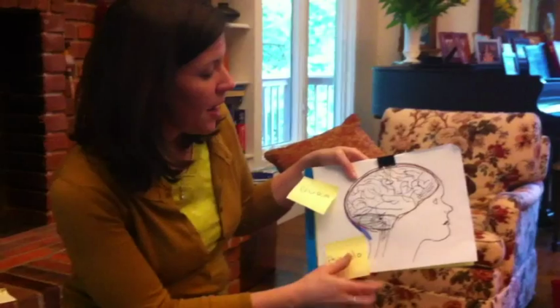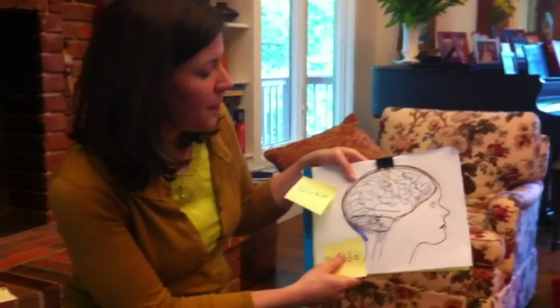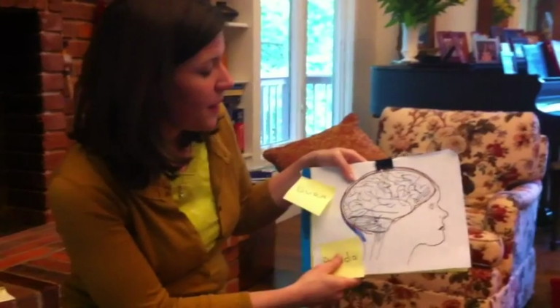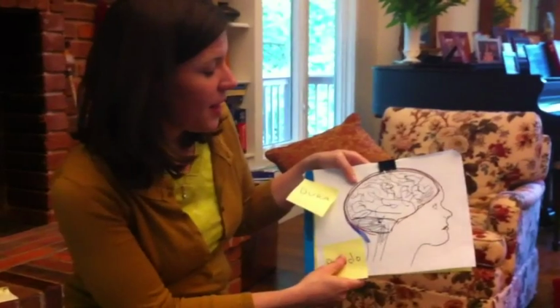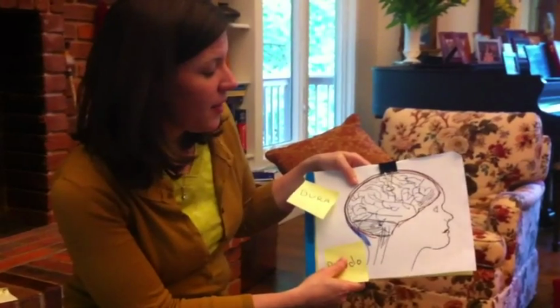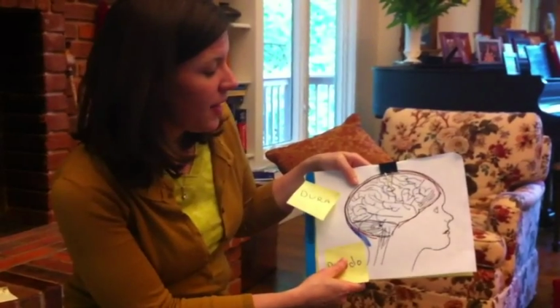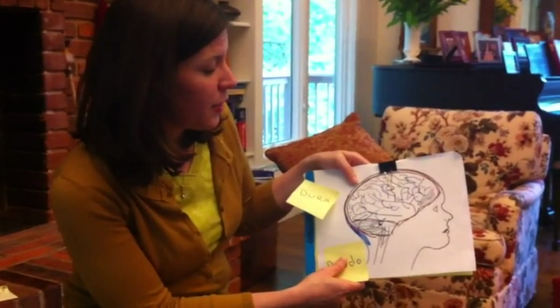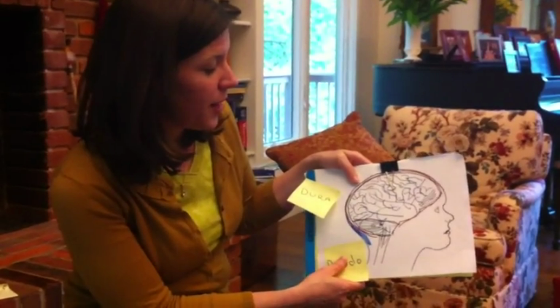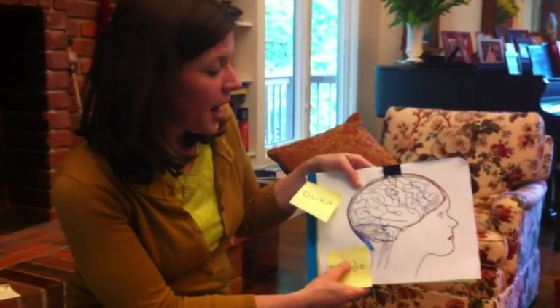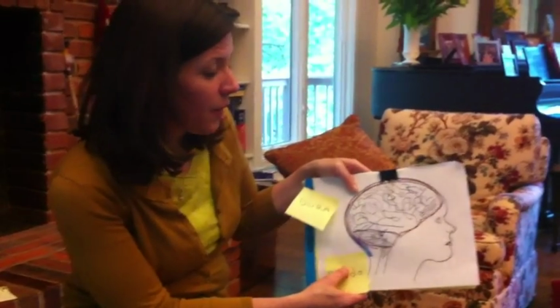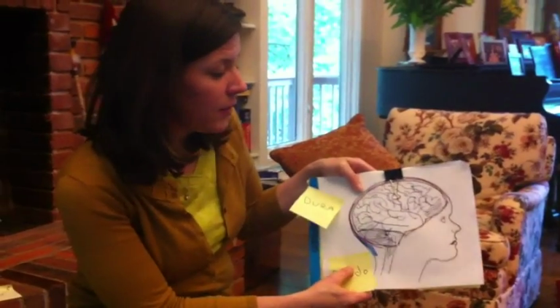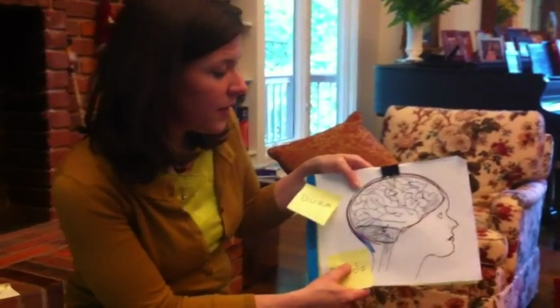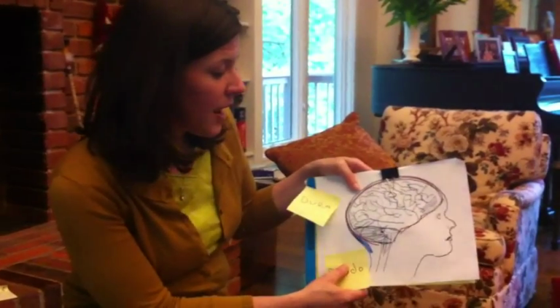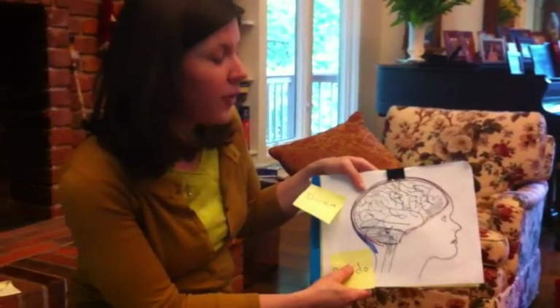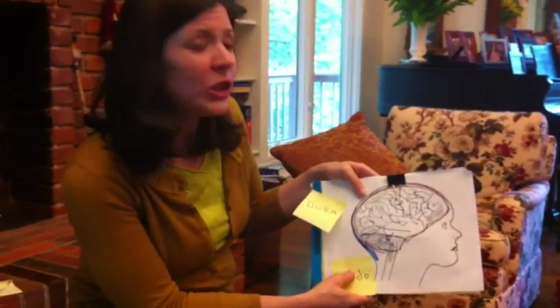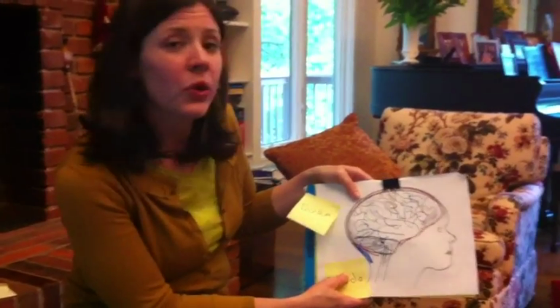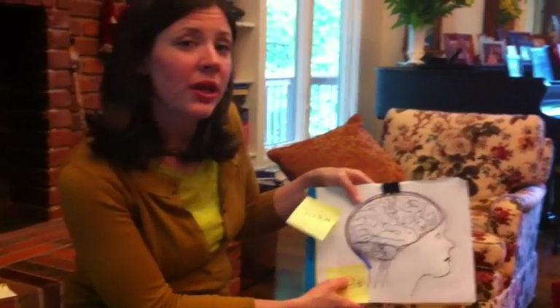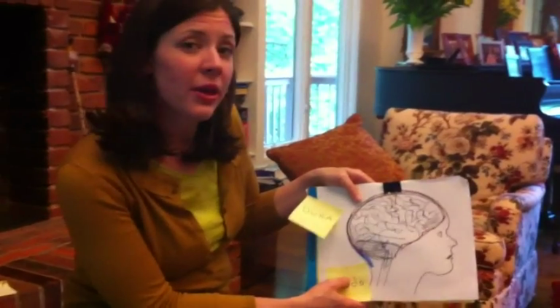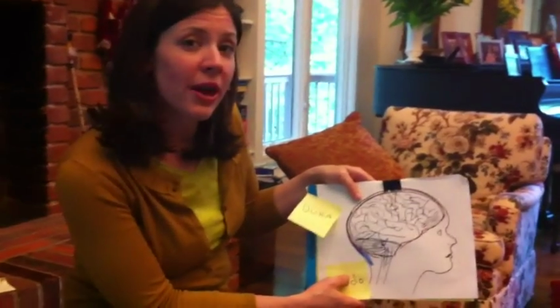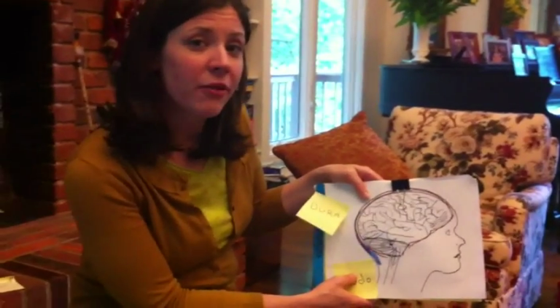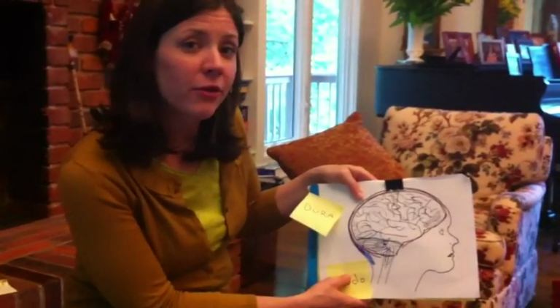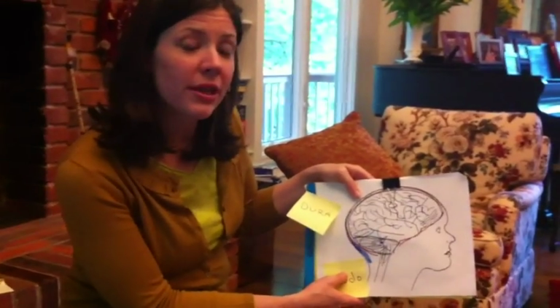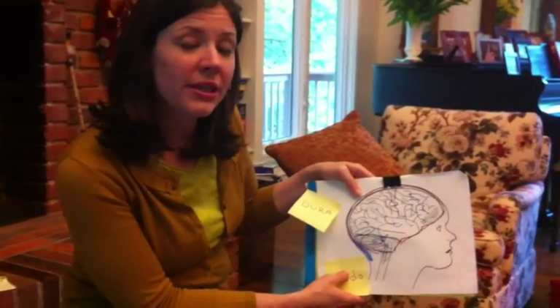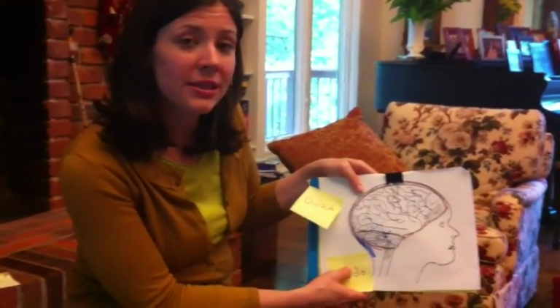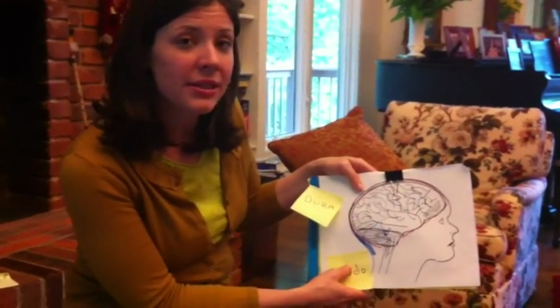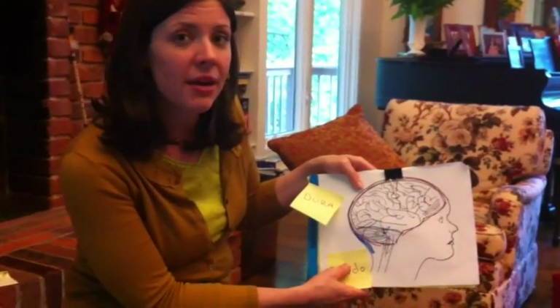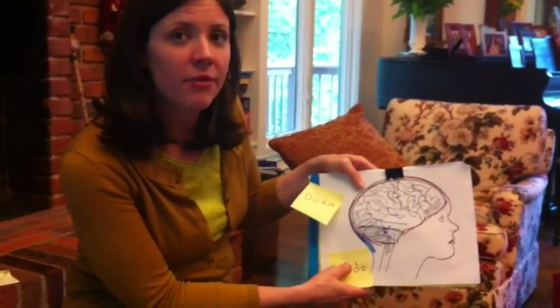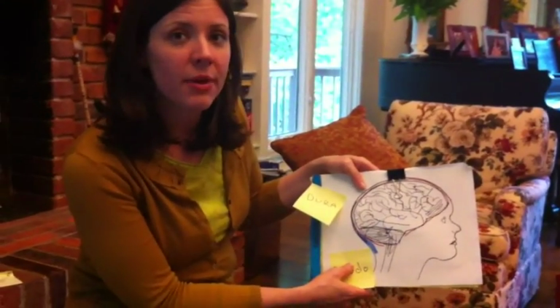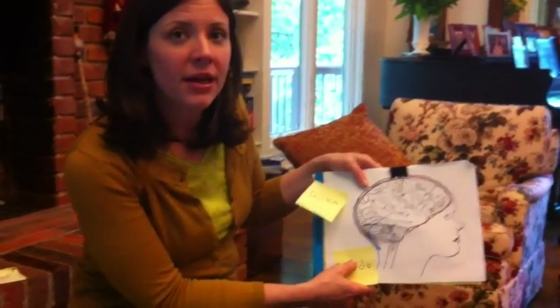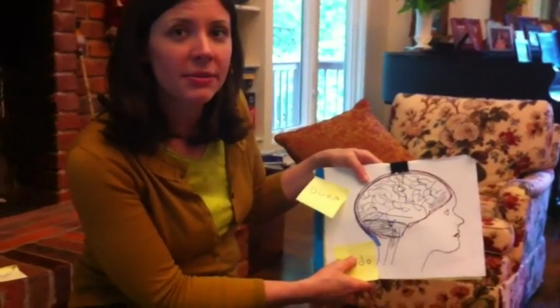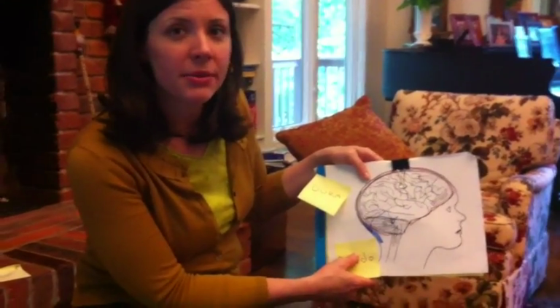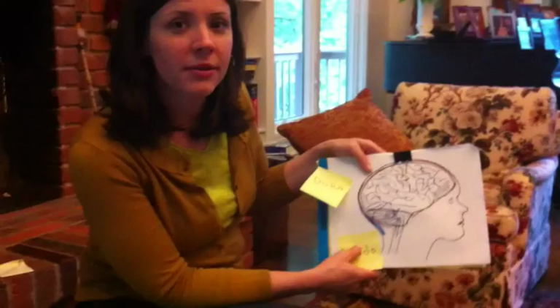Then they took it out, and shortly thereafter released Scott from the hospital.